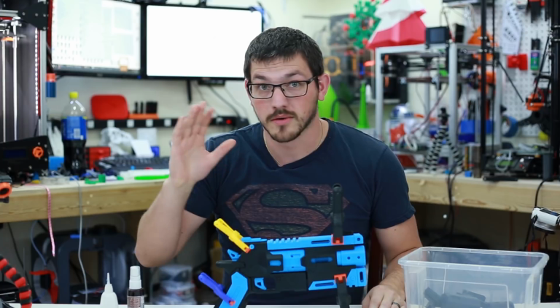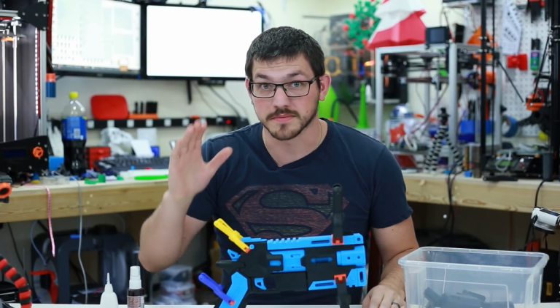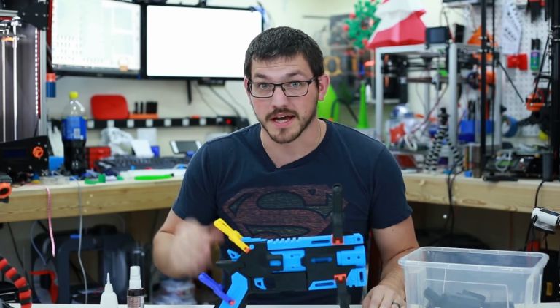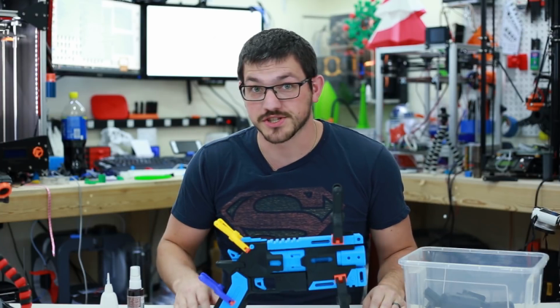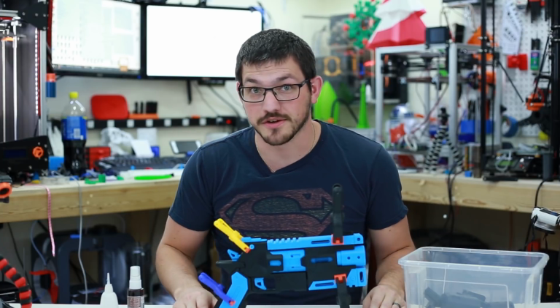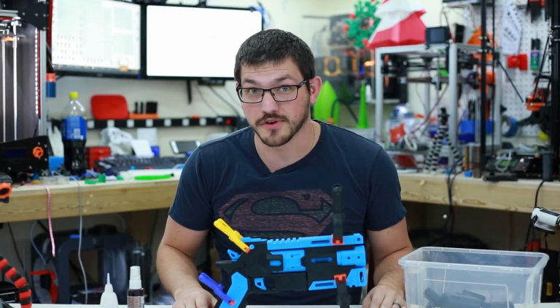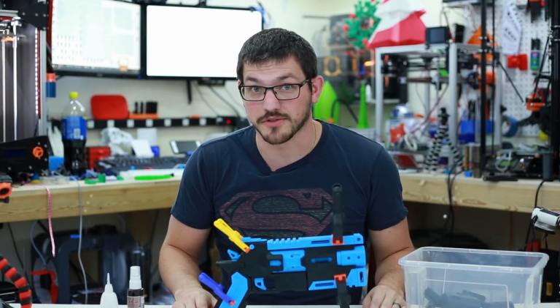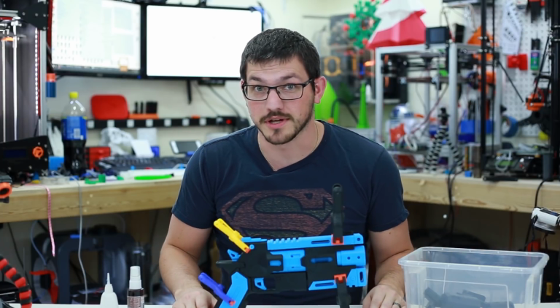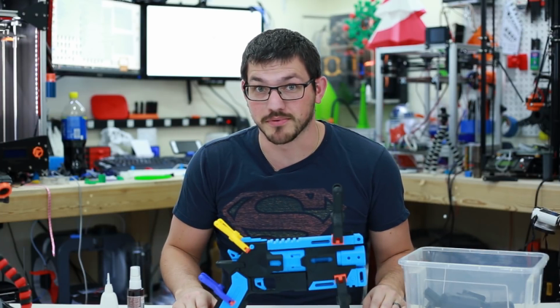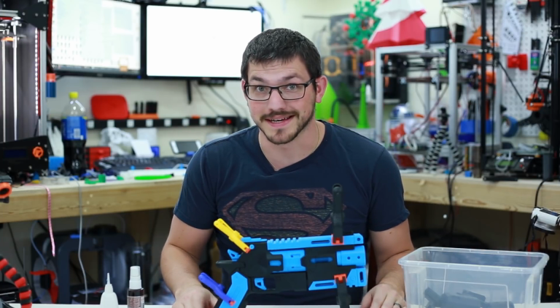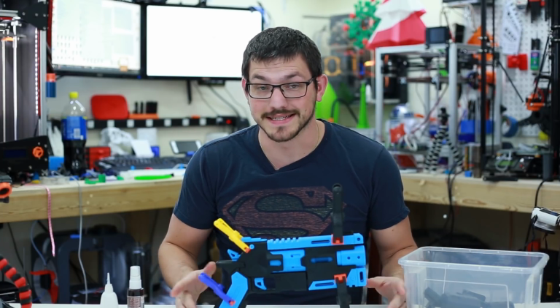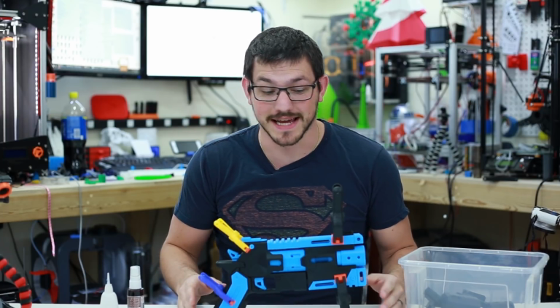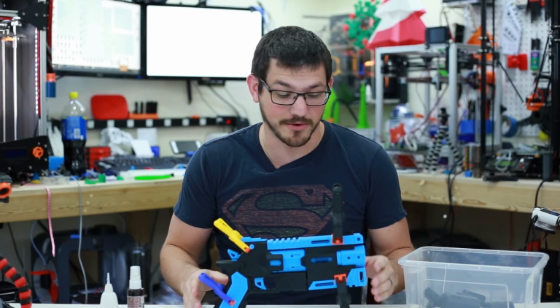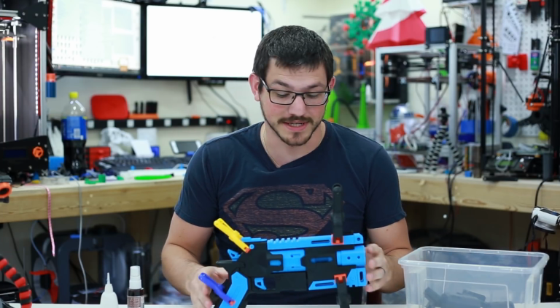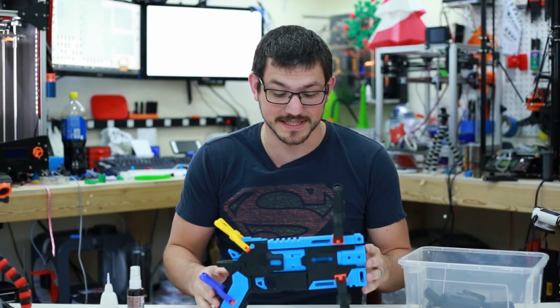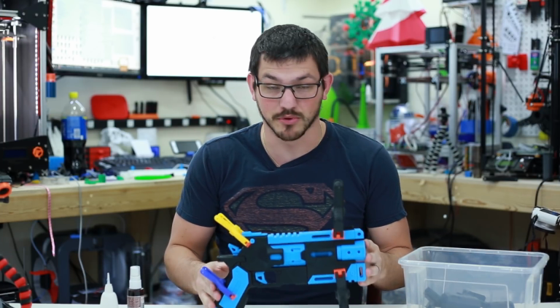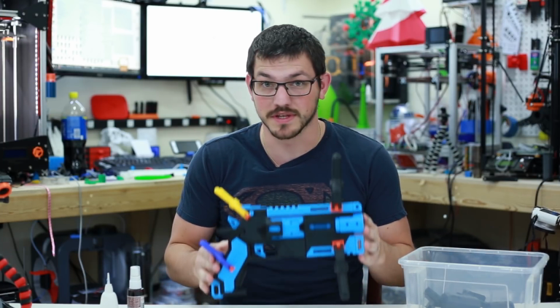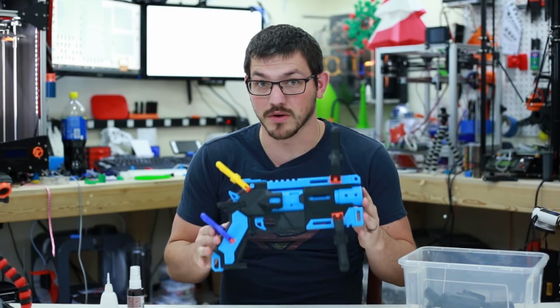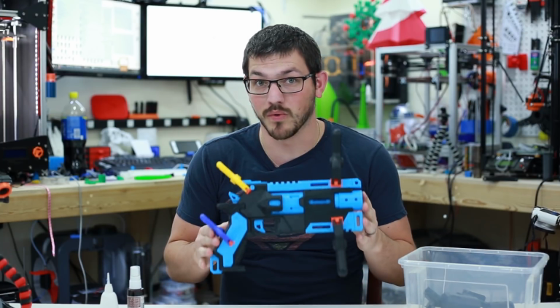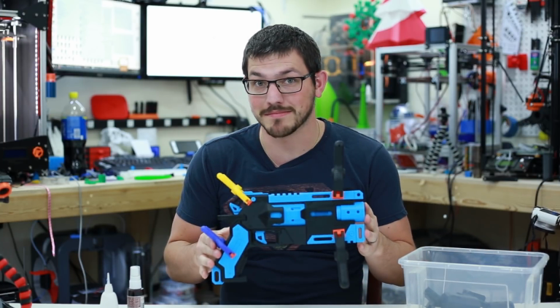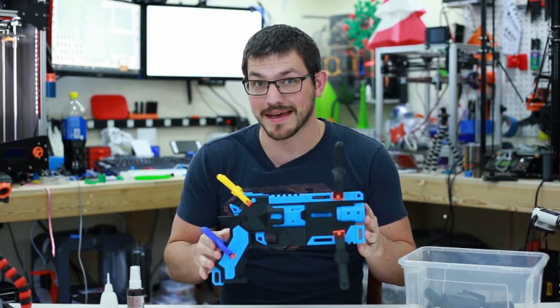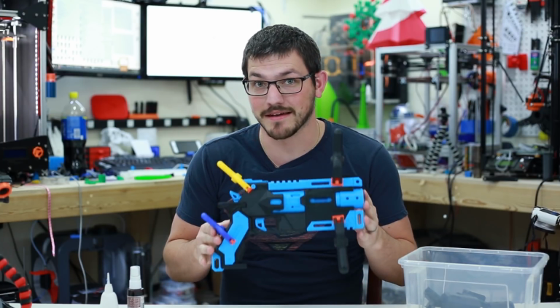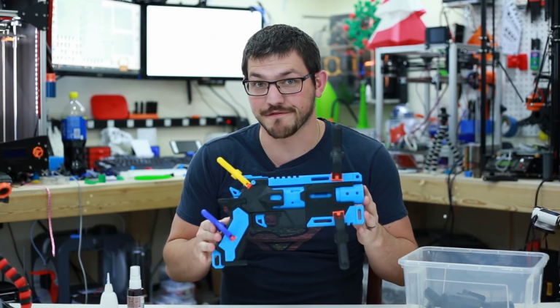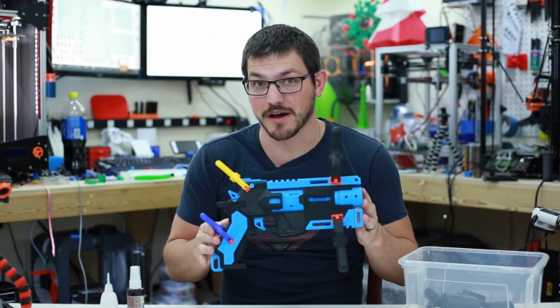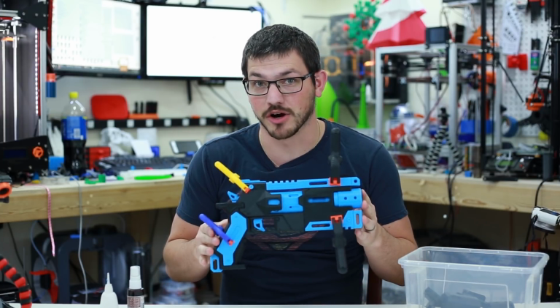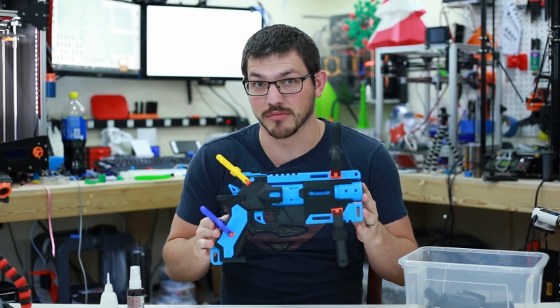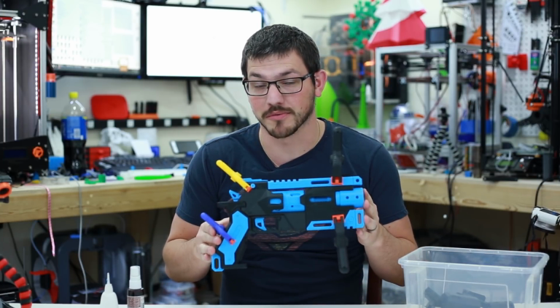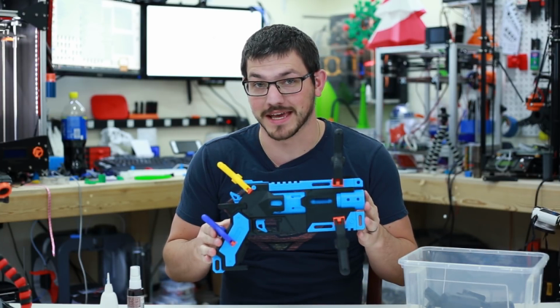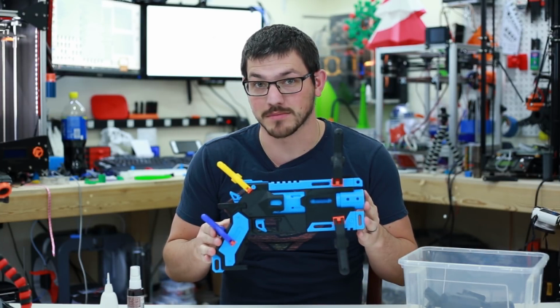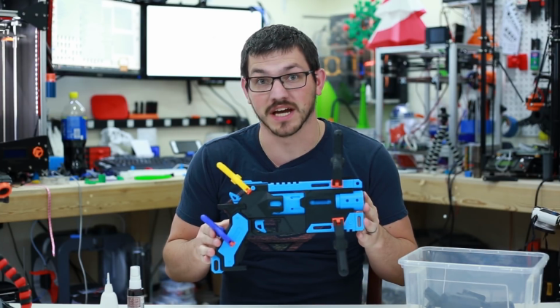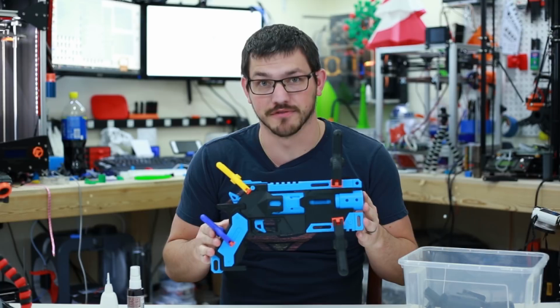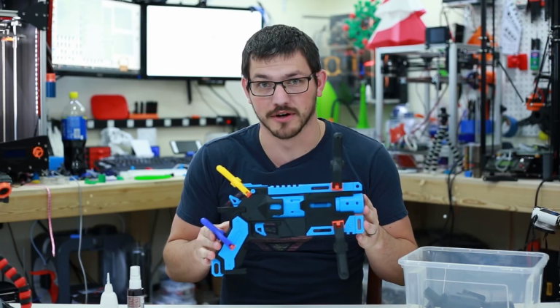What's up guys, Shane here with Fugatech 3D Printing and today we're going to assemble this Wingman firearm from the game Titanfall.